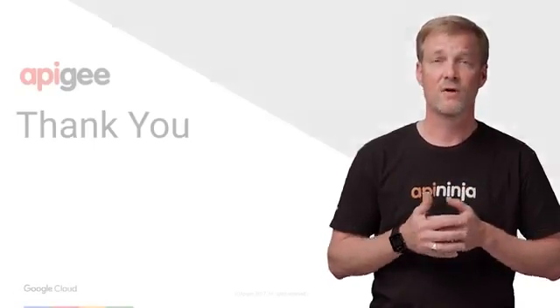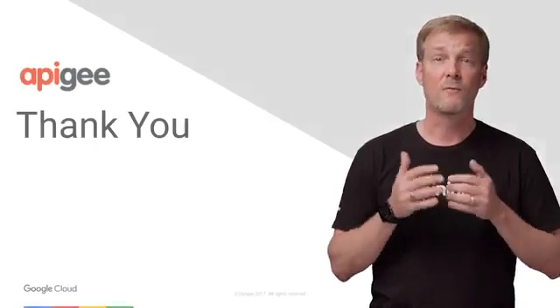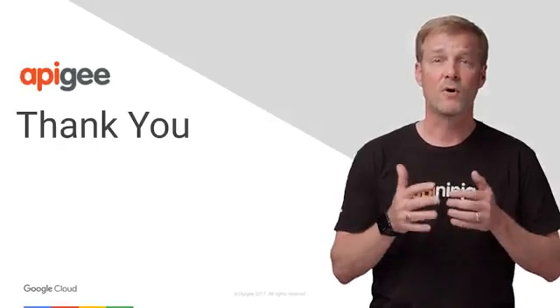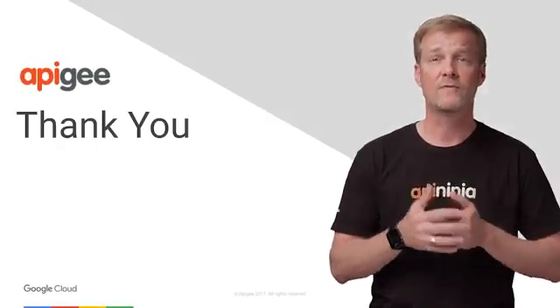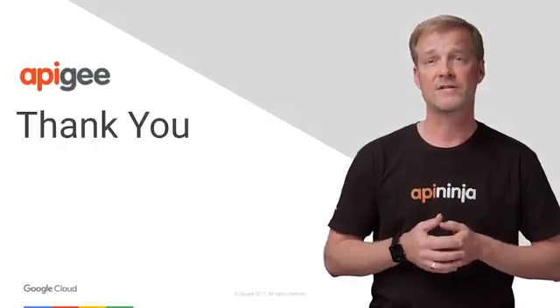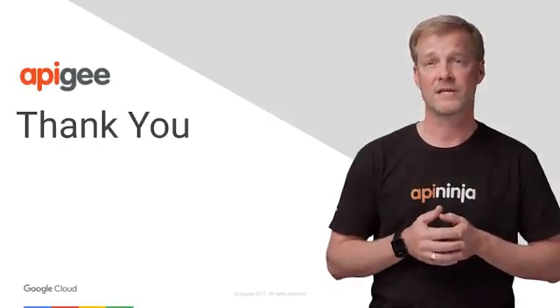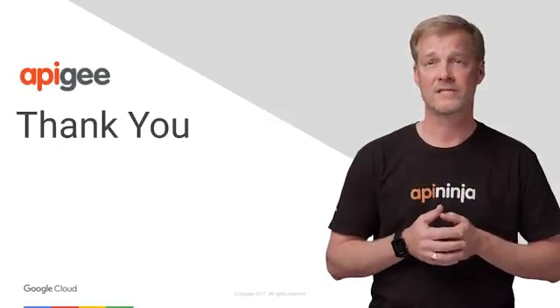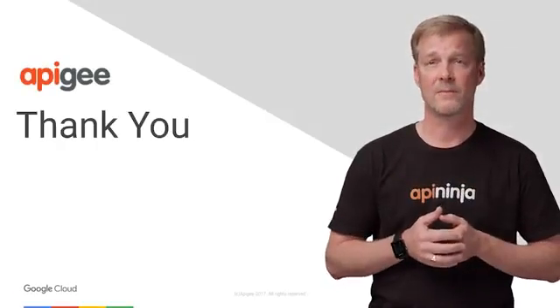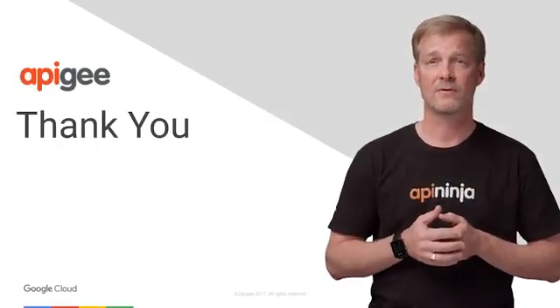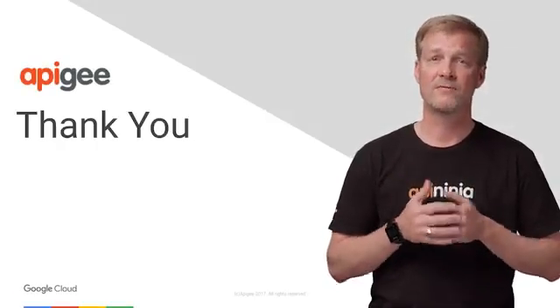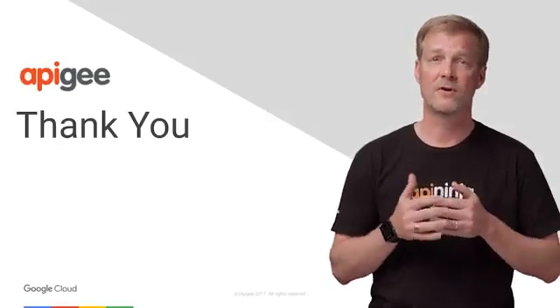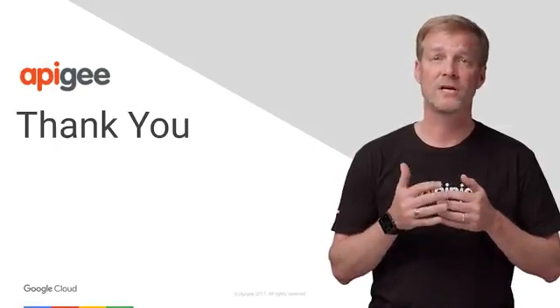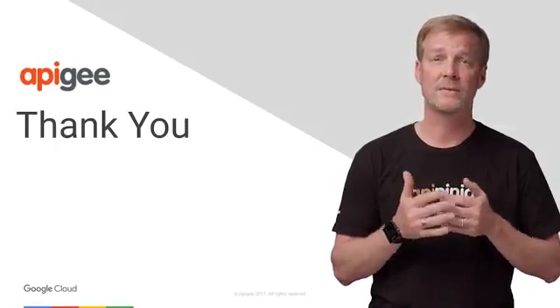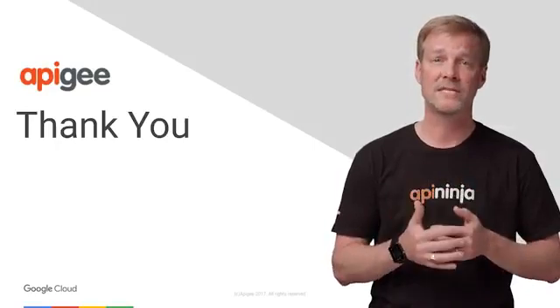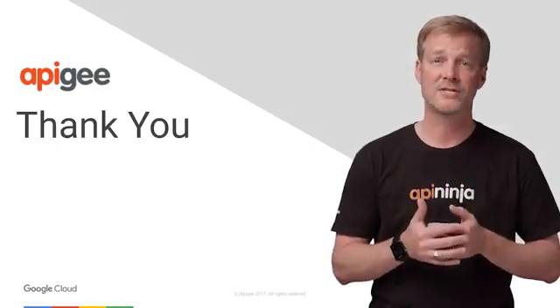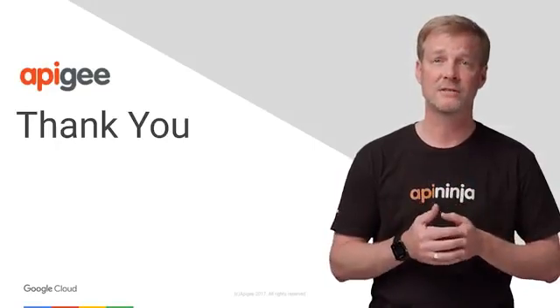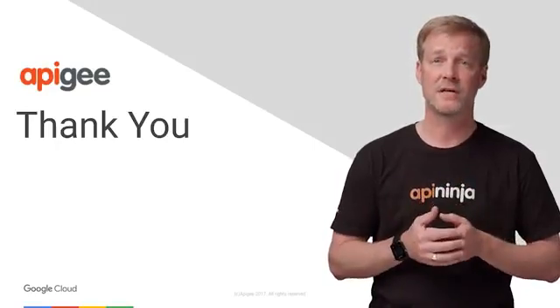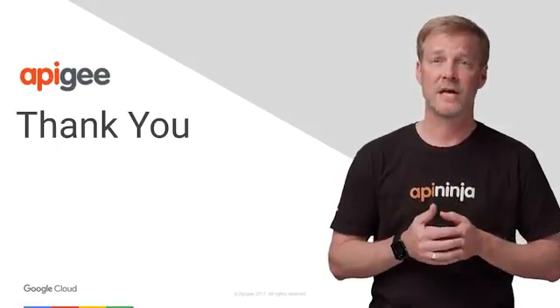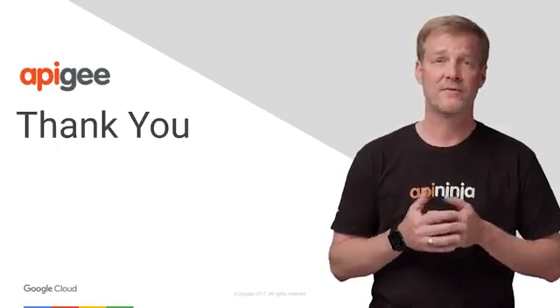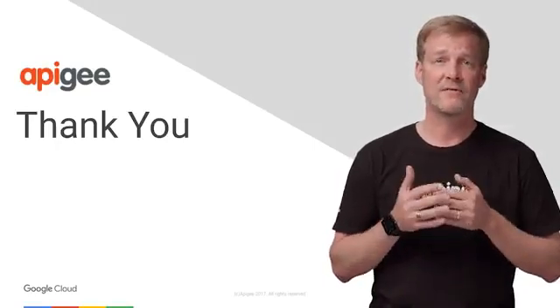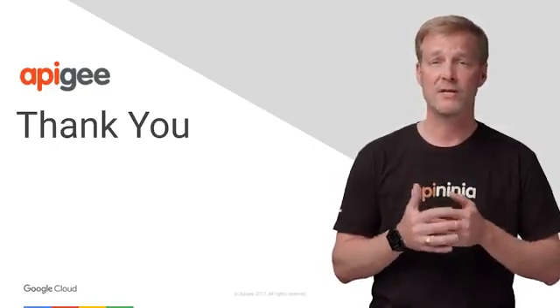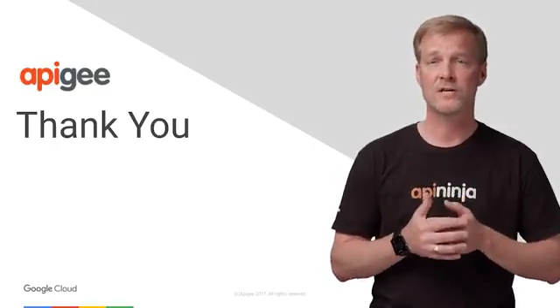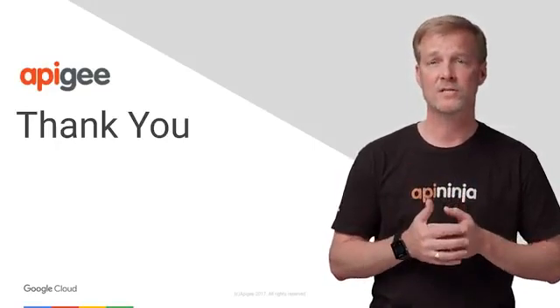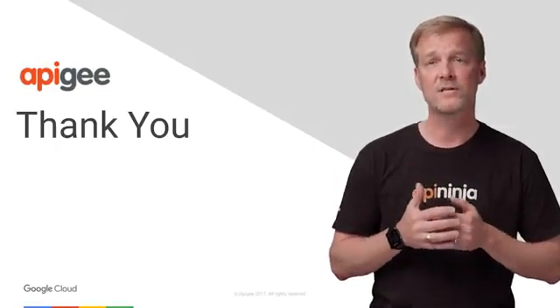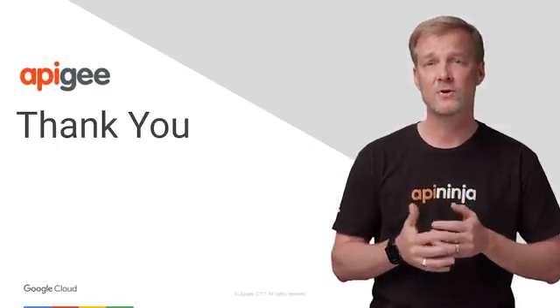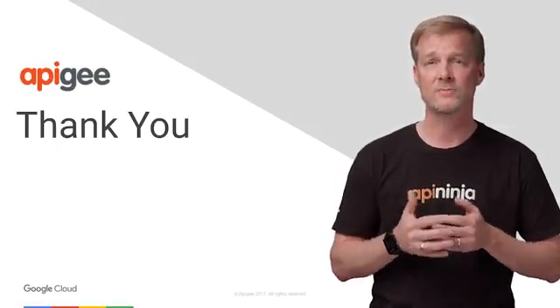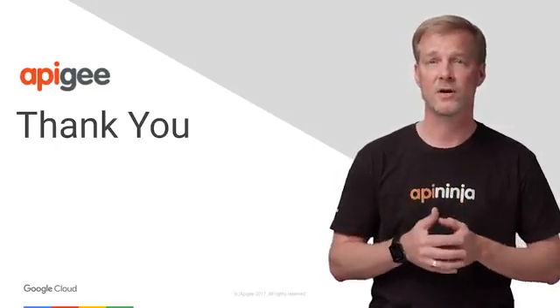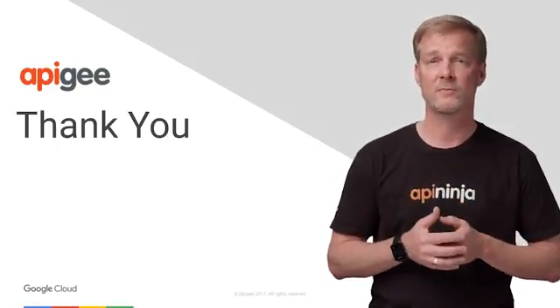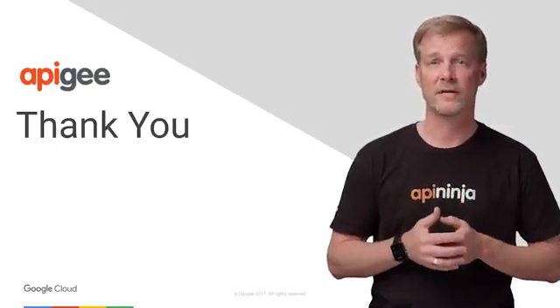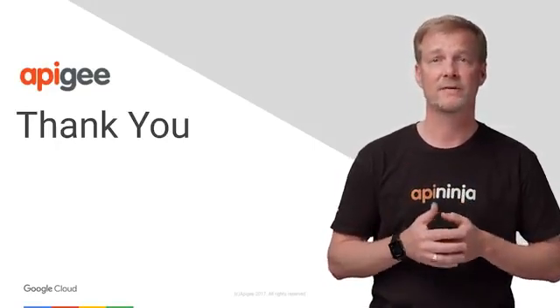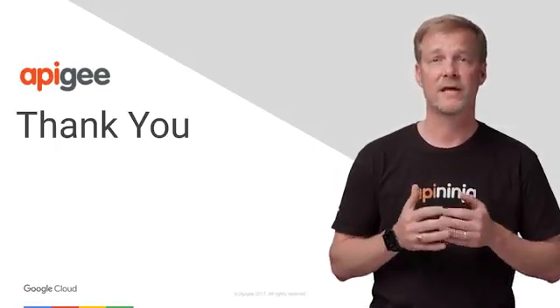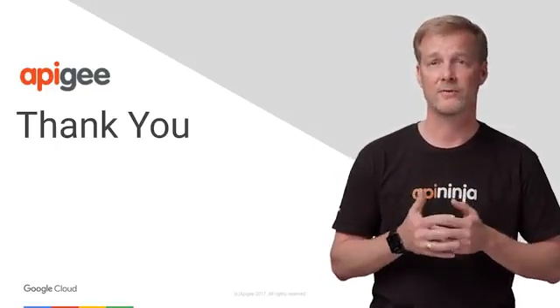For more information on this topic, refer to our documentation, and if you have any questions, please post them on our community. Thank you.